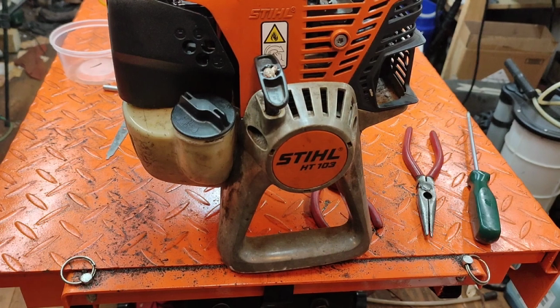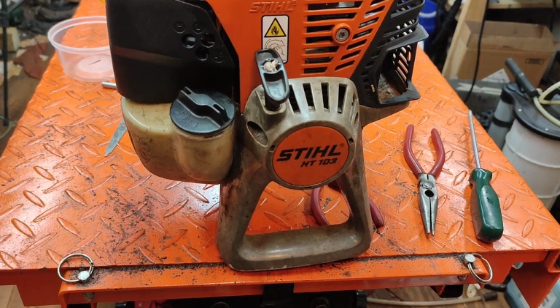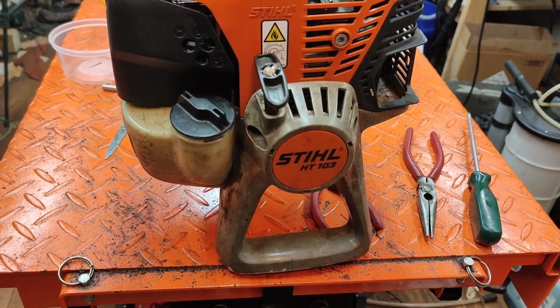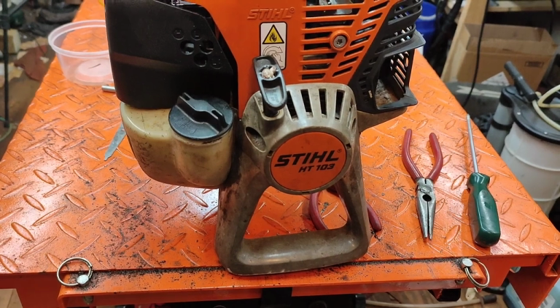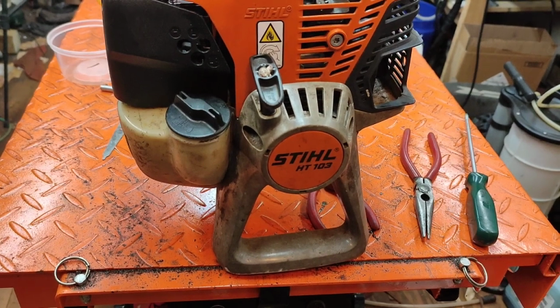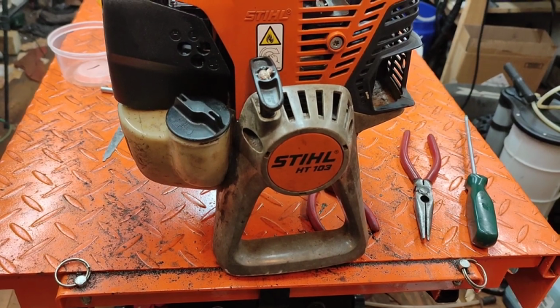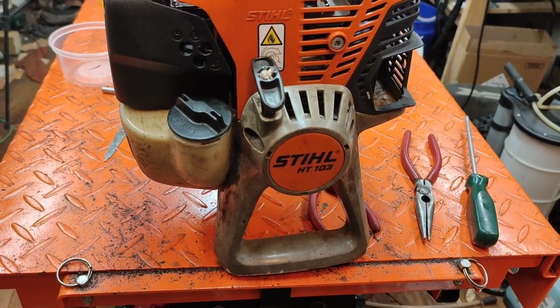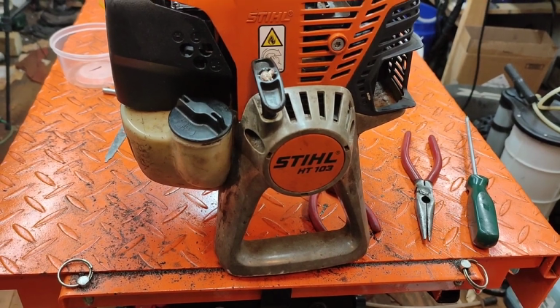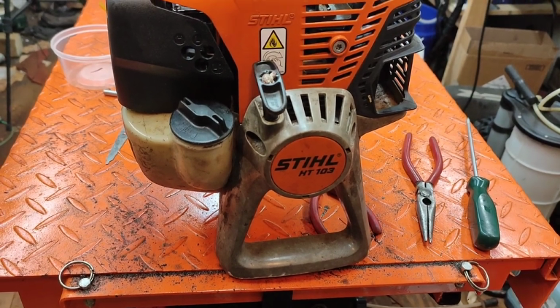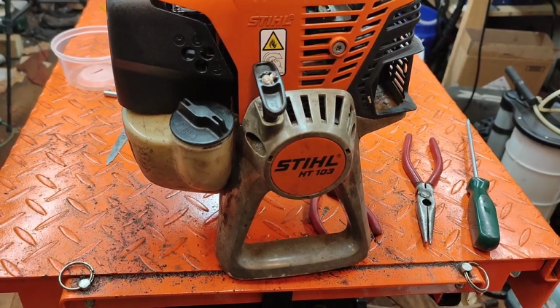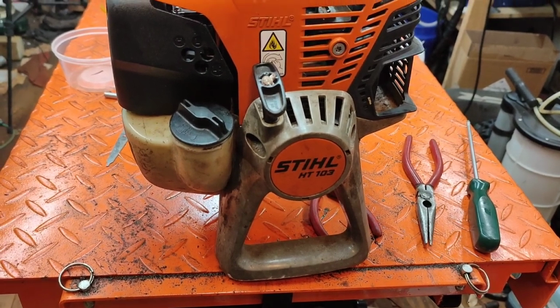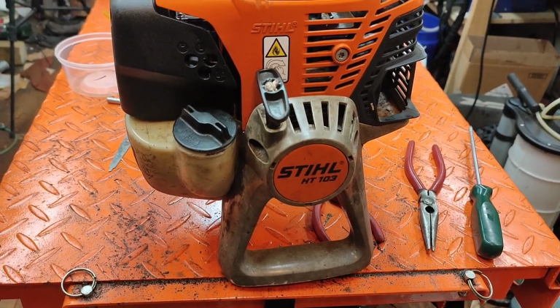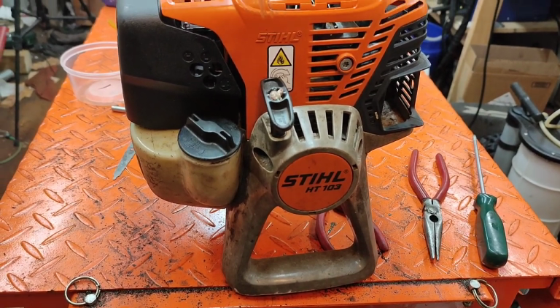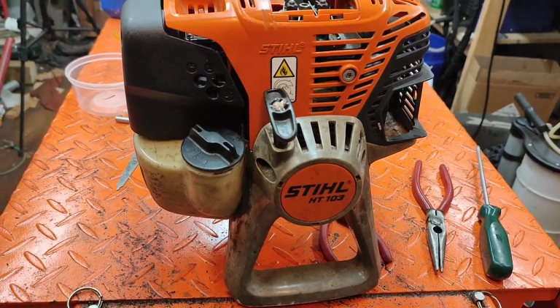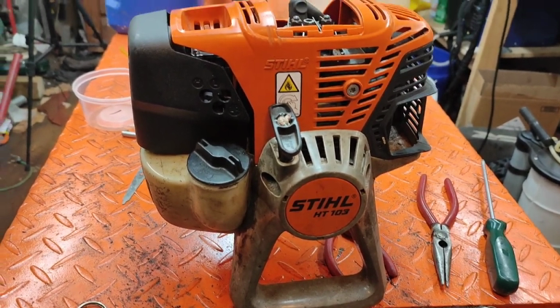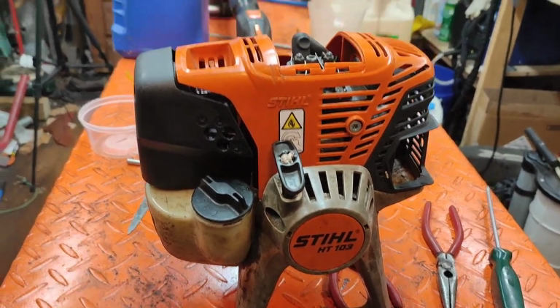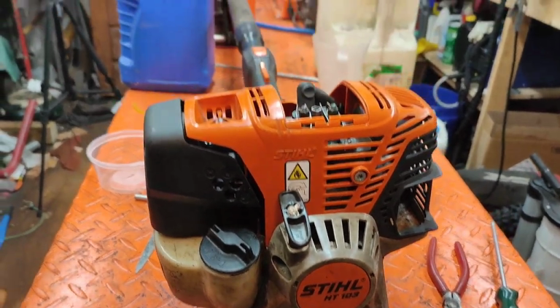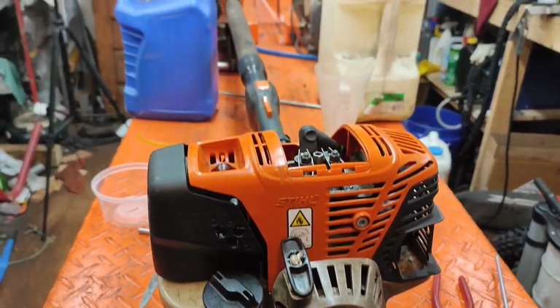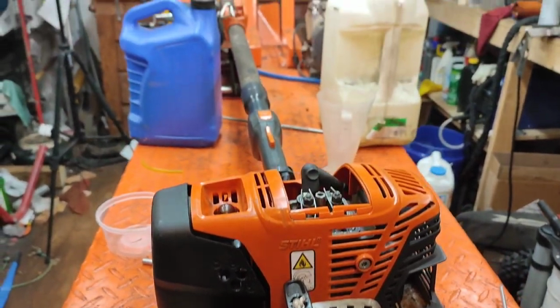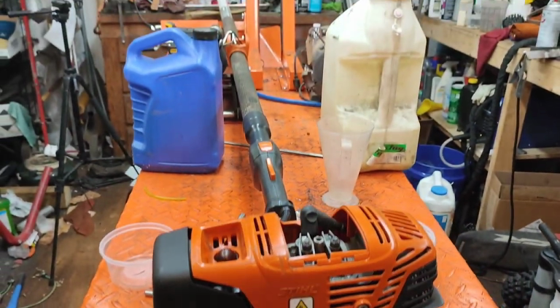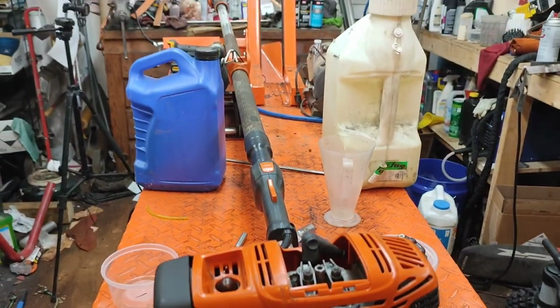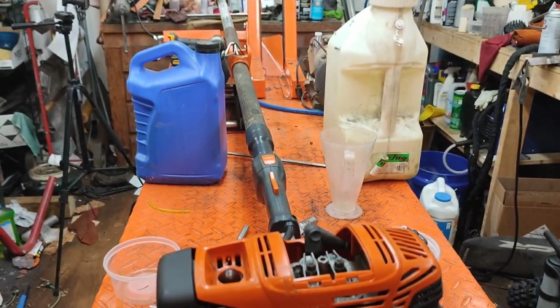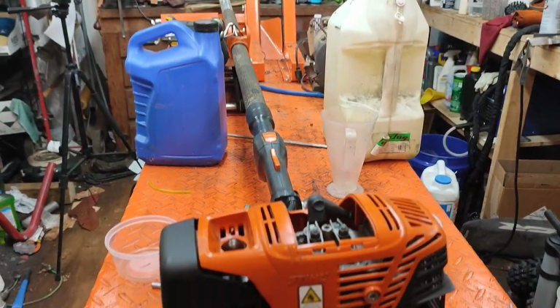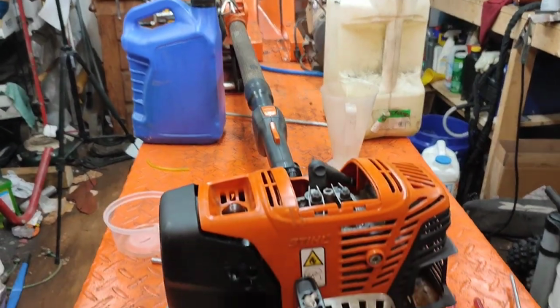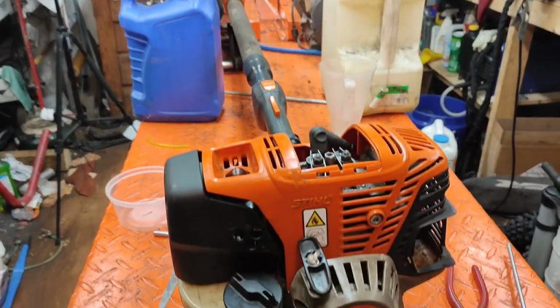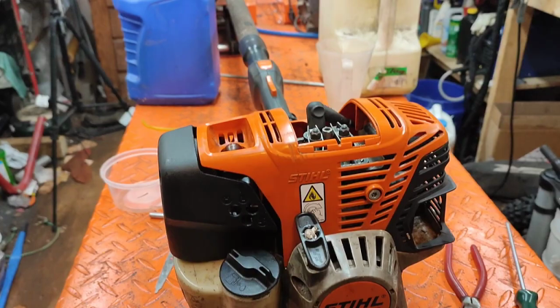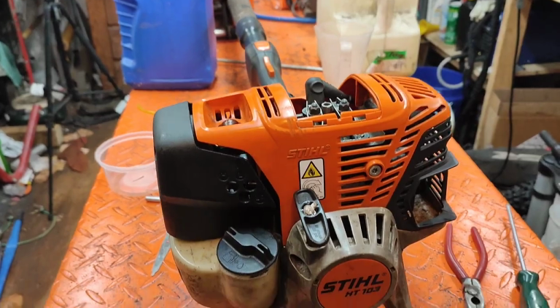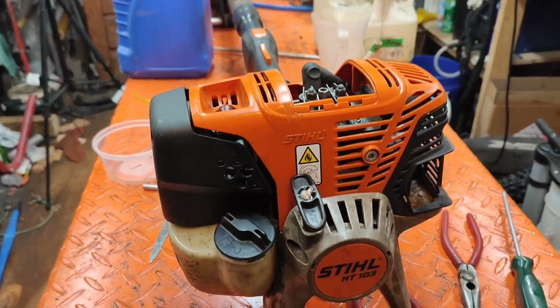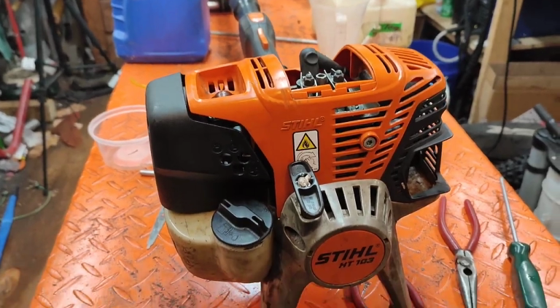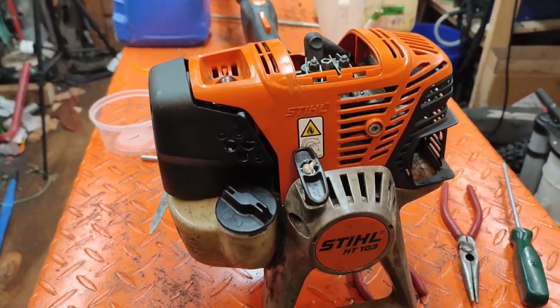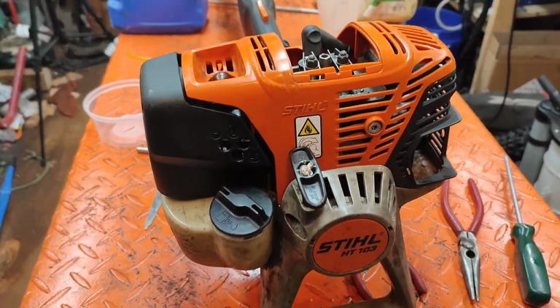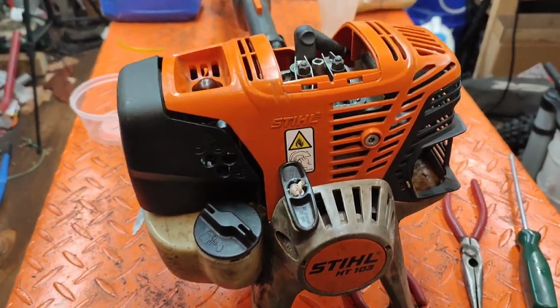Hey guys, it's Tepco Soccer Pair today working on a Stihl HT-103 — this is an extended chainsaw with a four-mix engine.